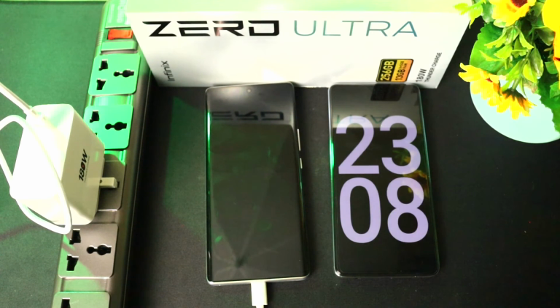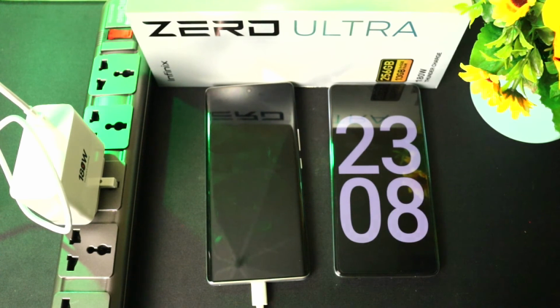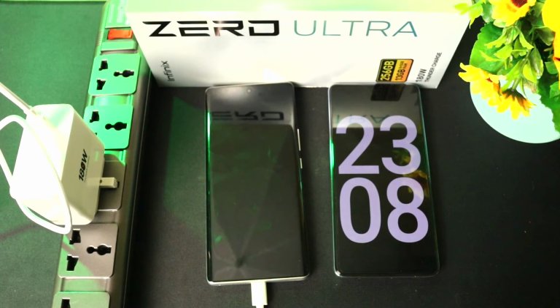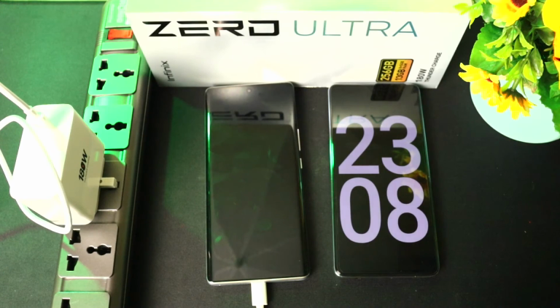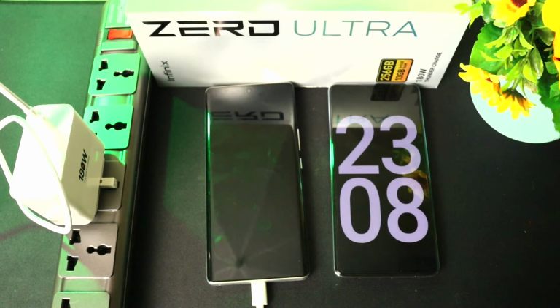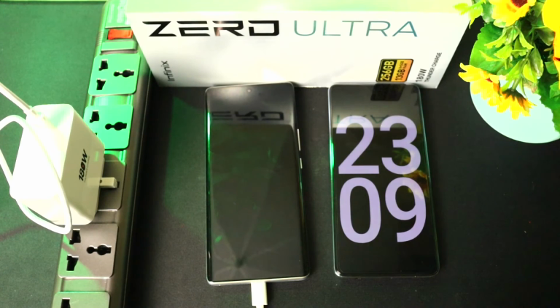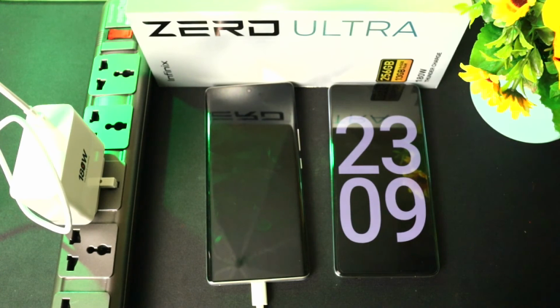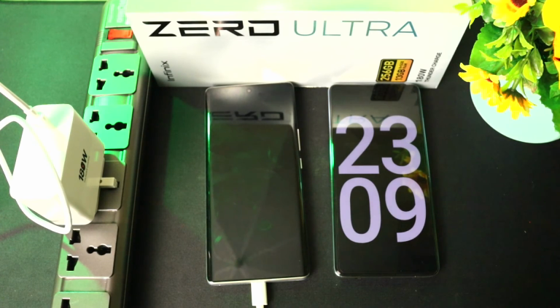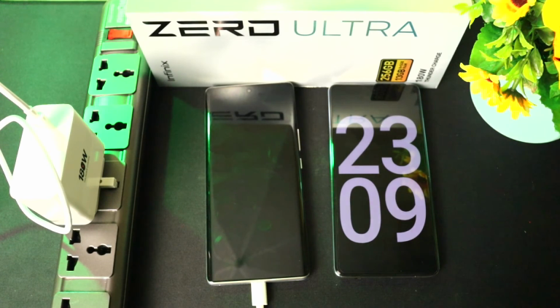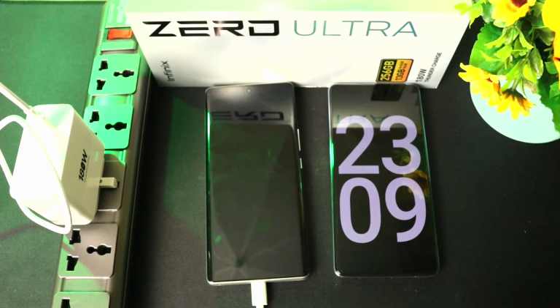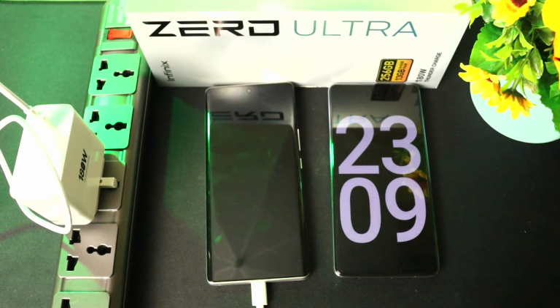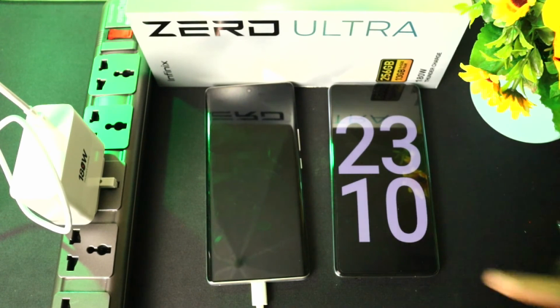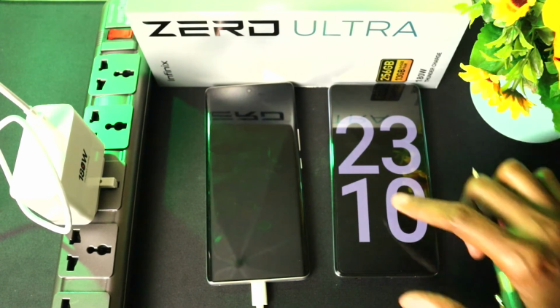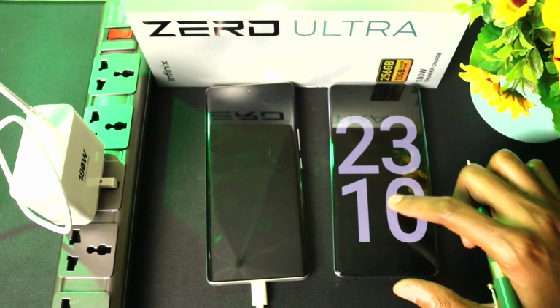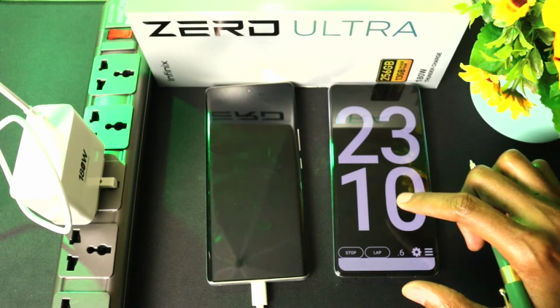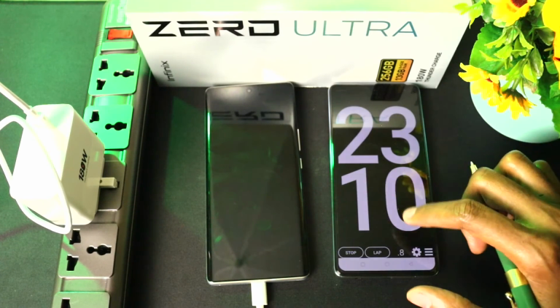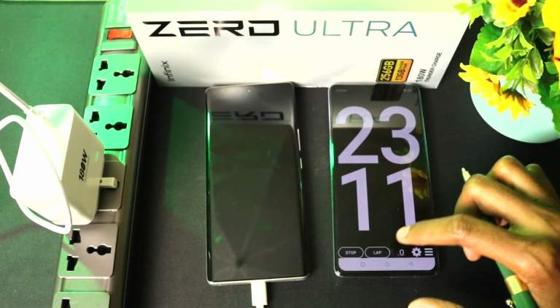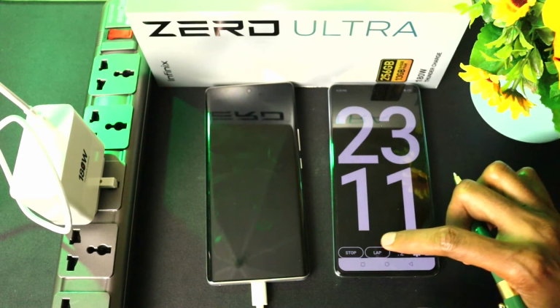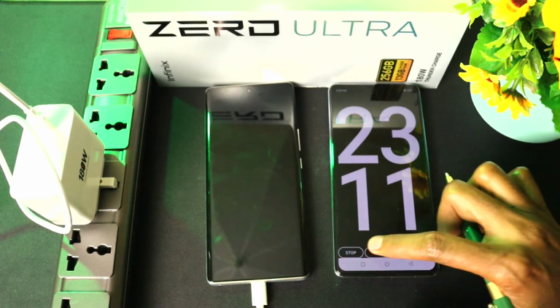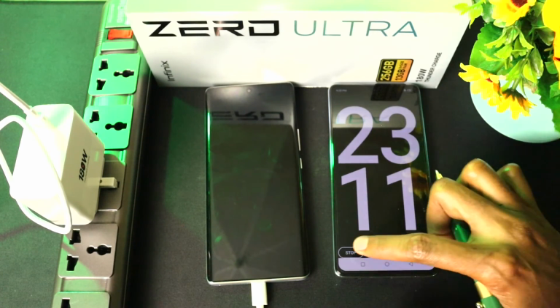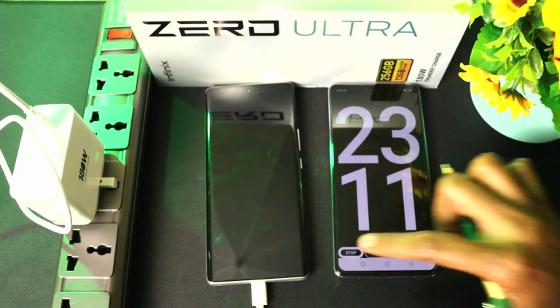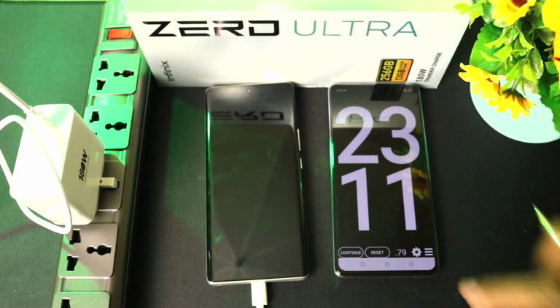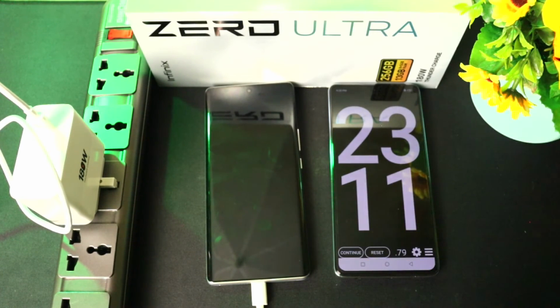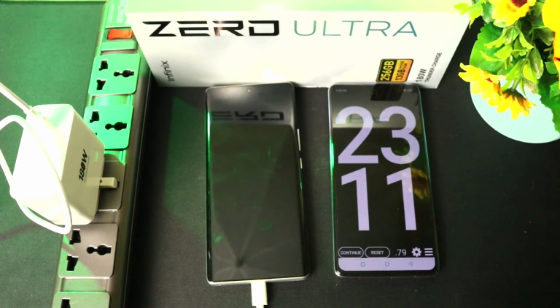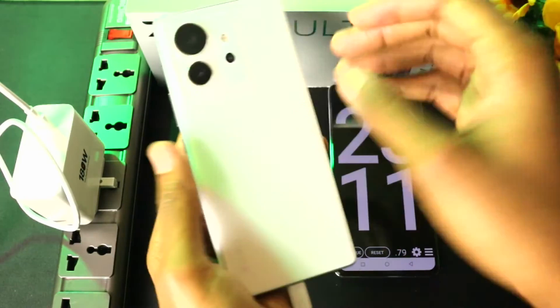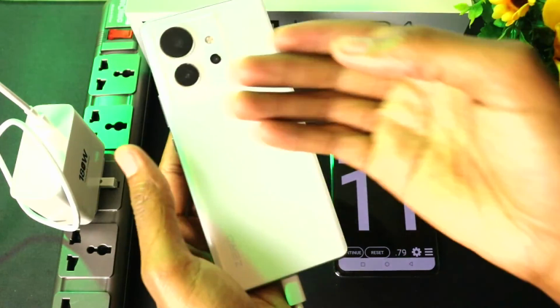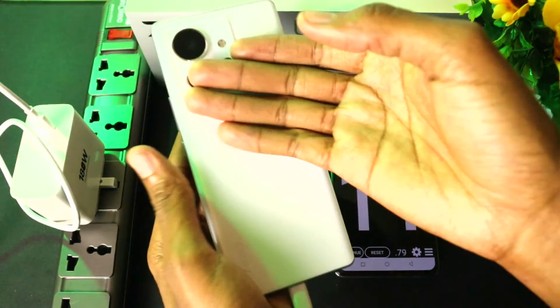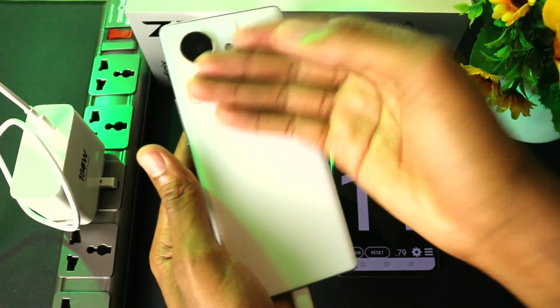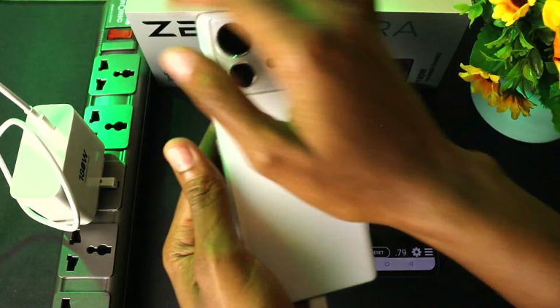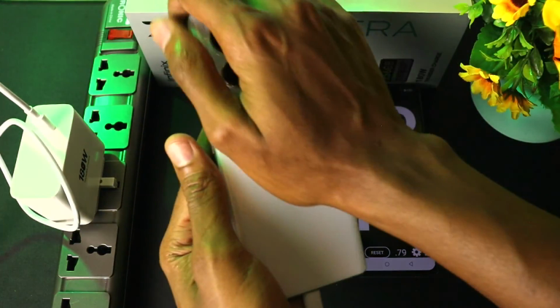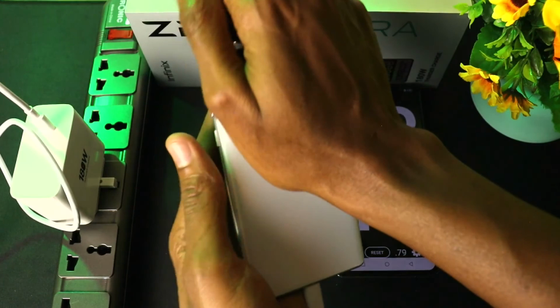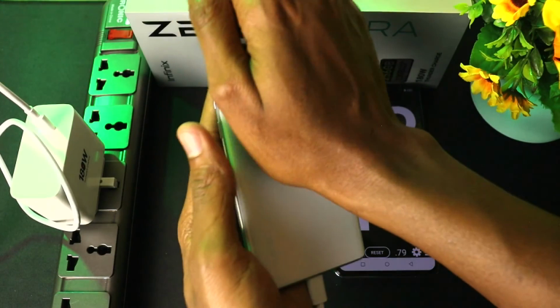53 percent in only 8 minutes — that's very impressive from this phone.